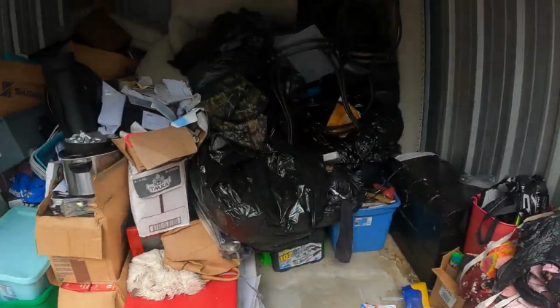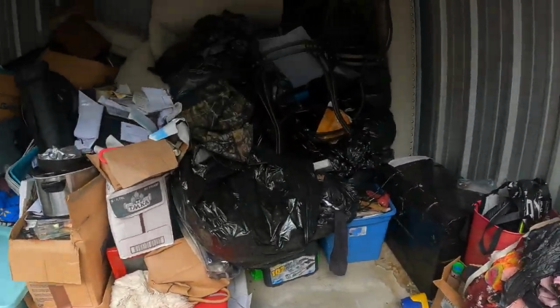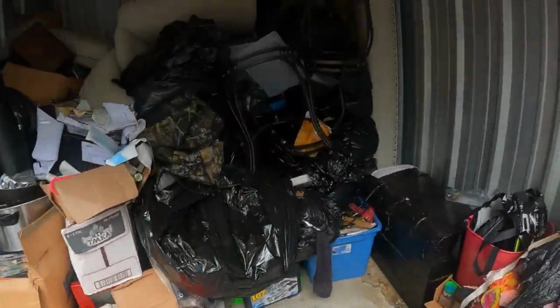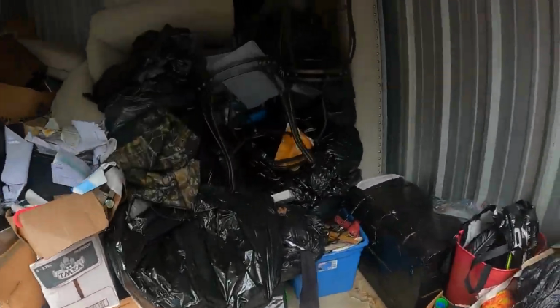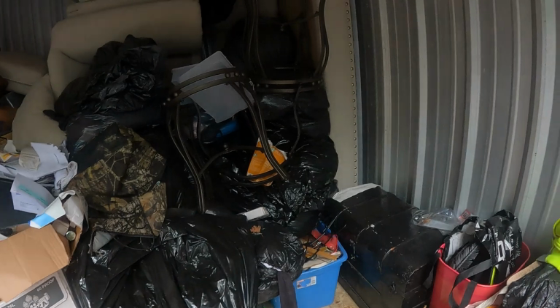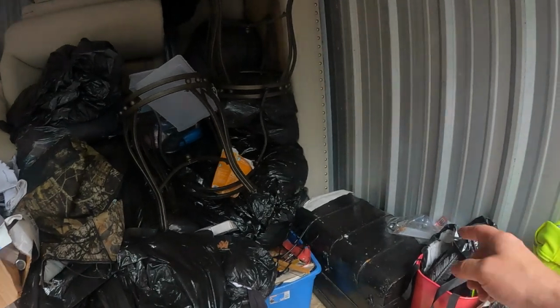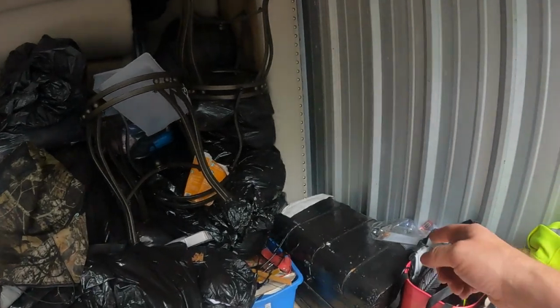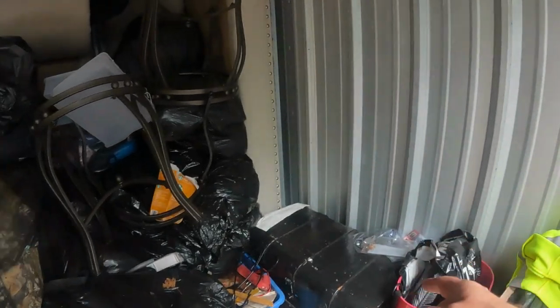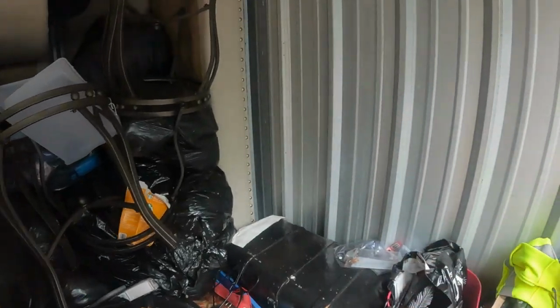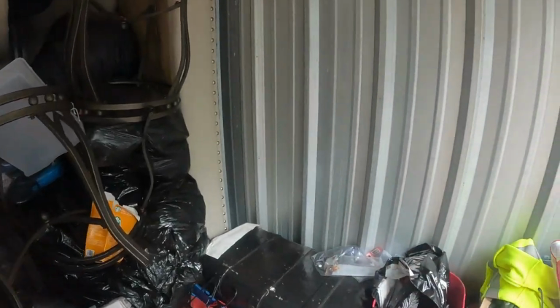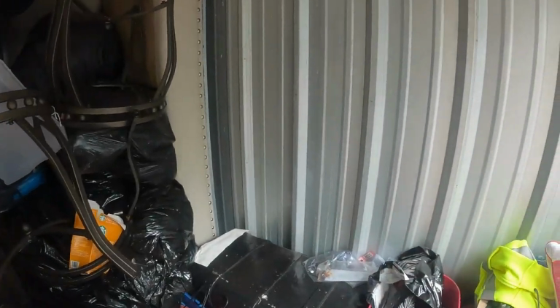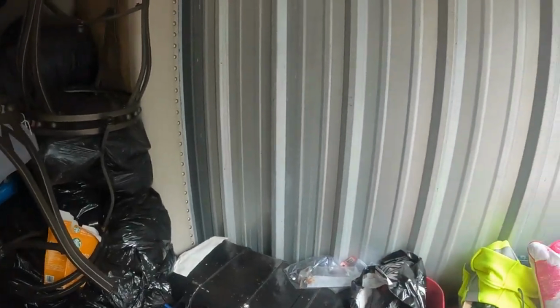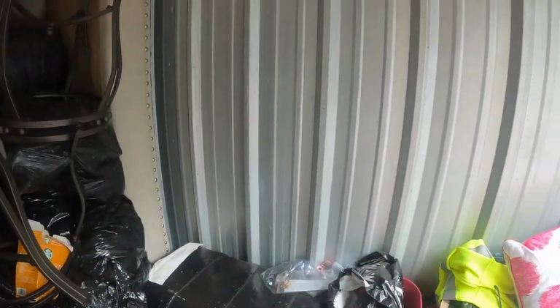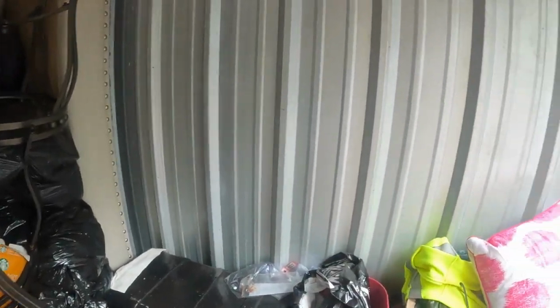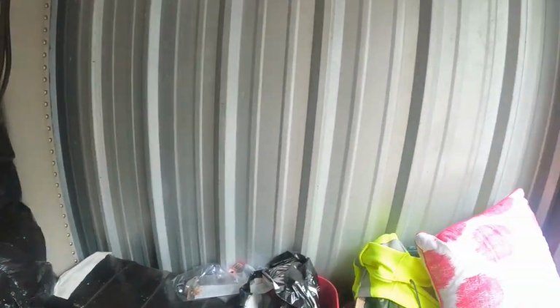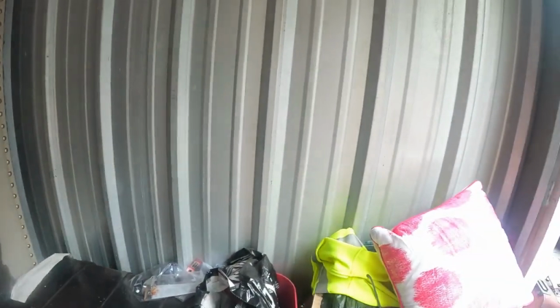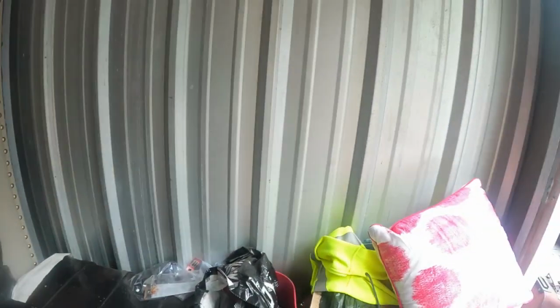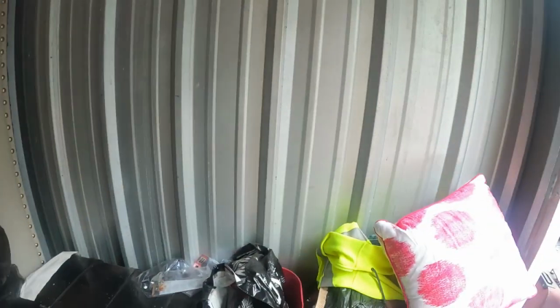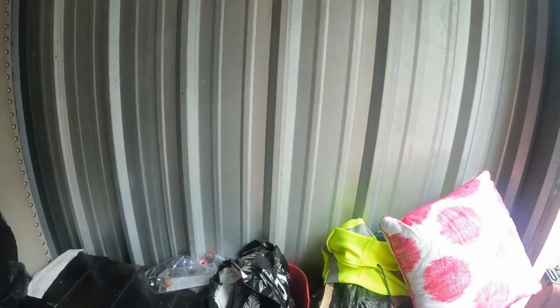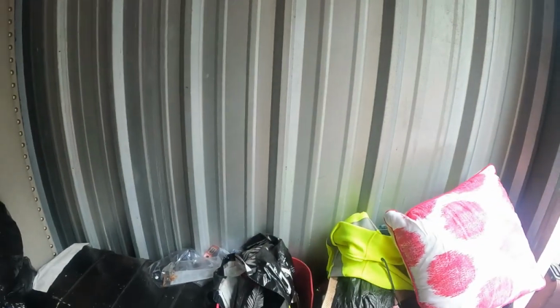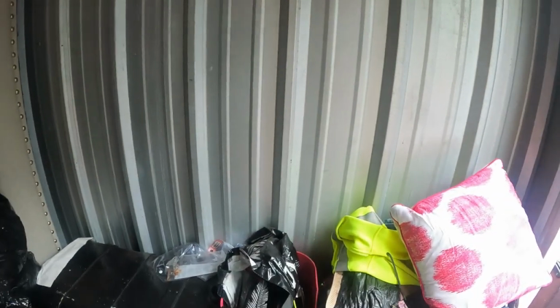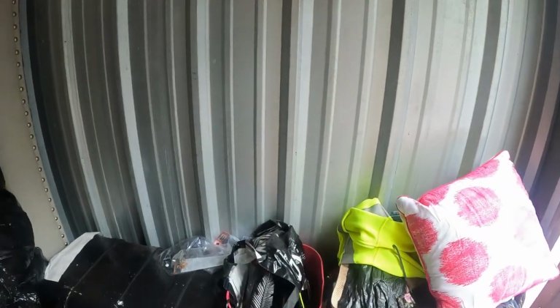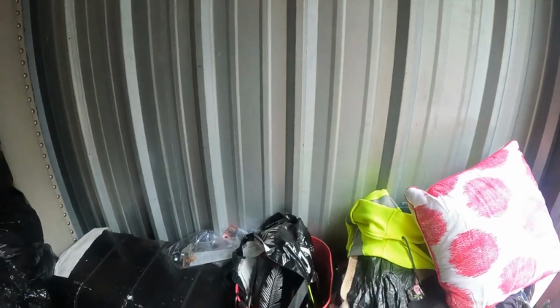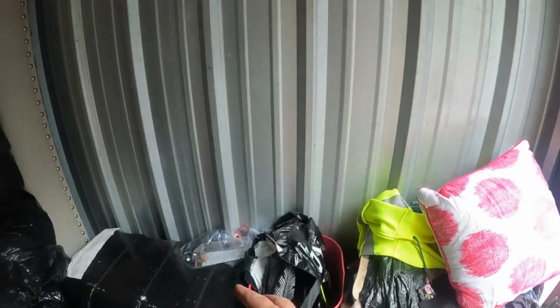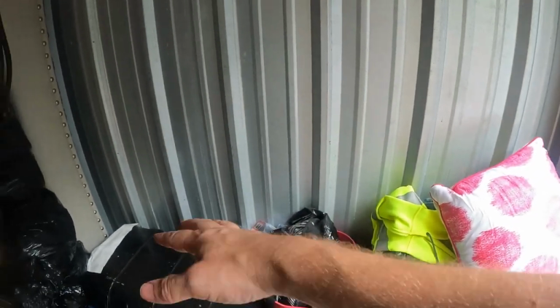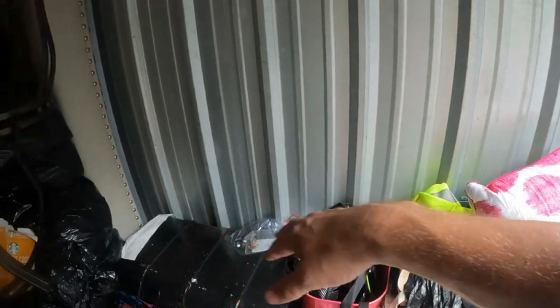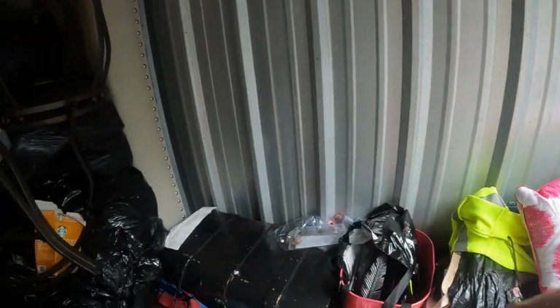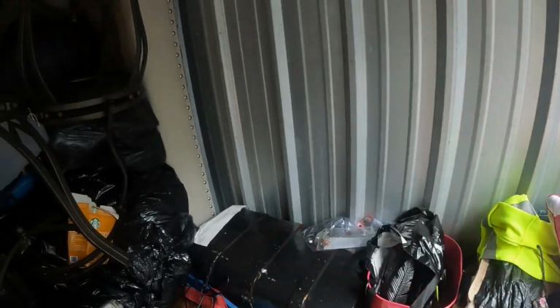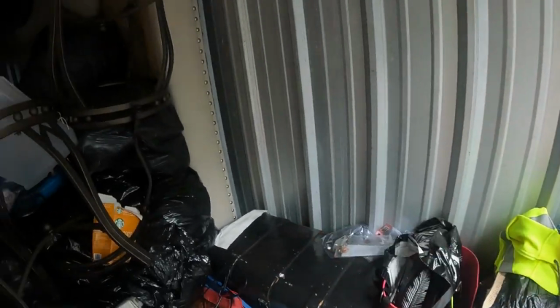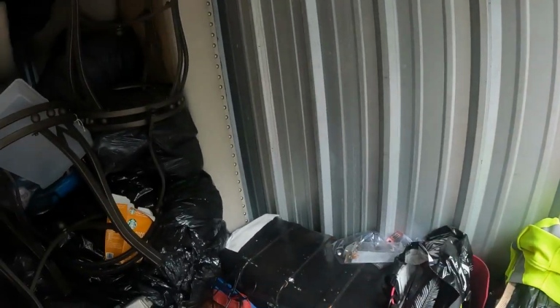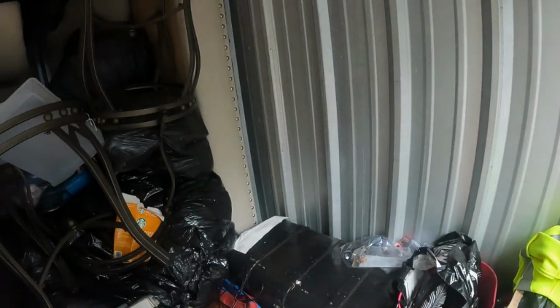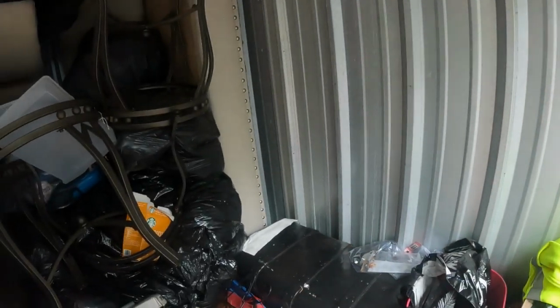Alright, we can almost get to the trunk. We really just need to move some of this stuff so we can get the trunk out.